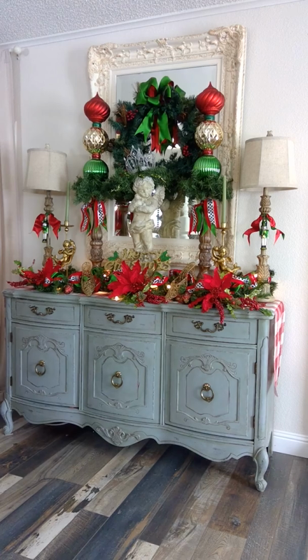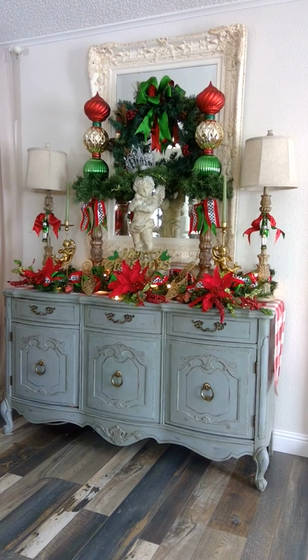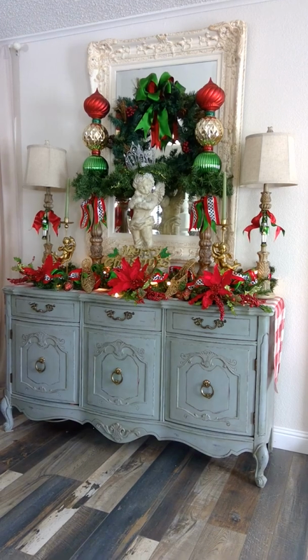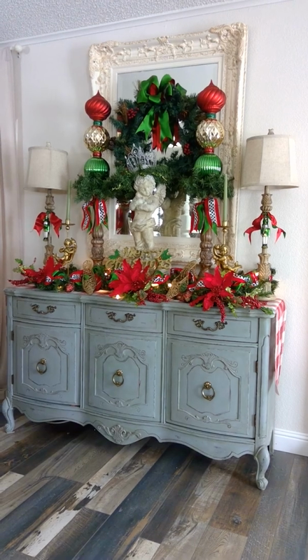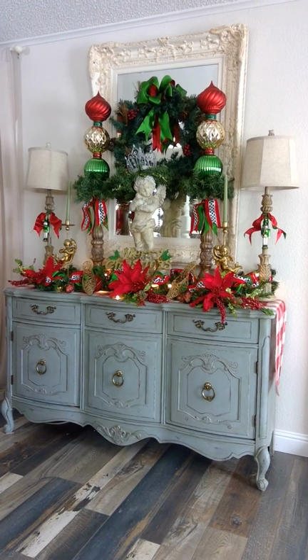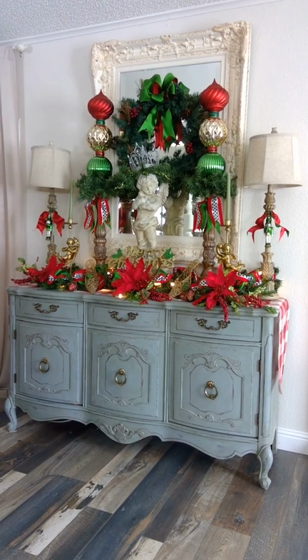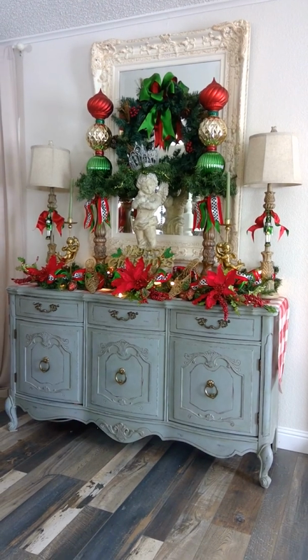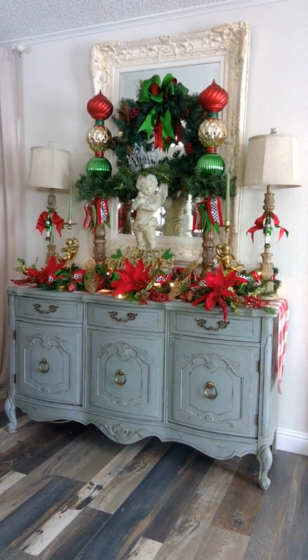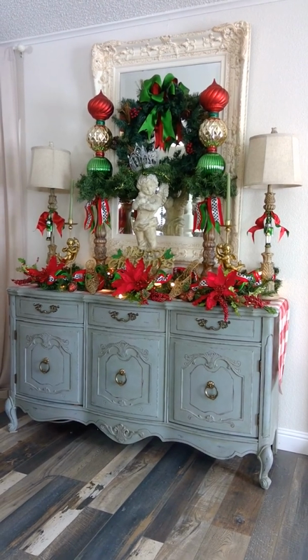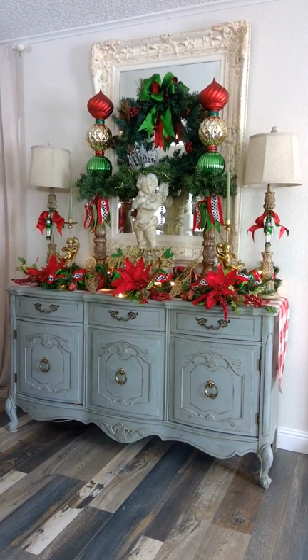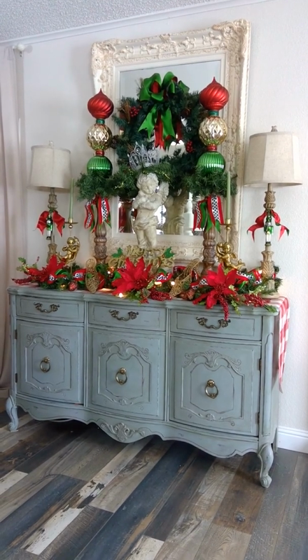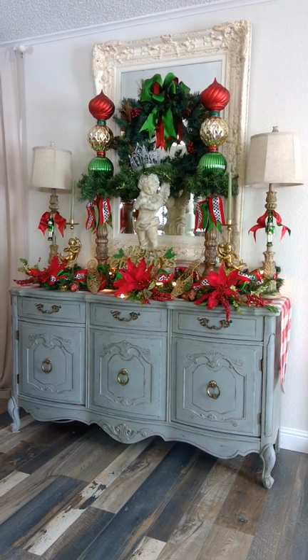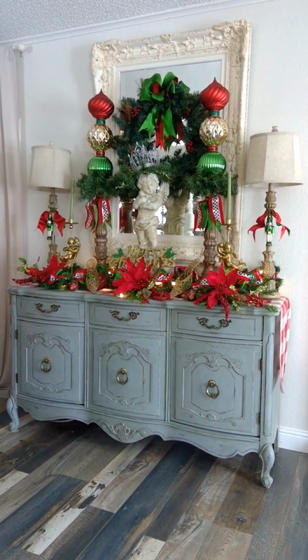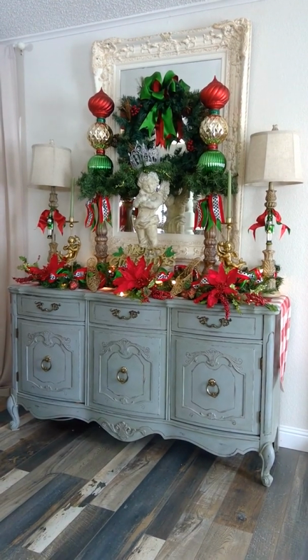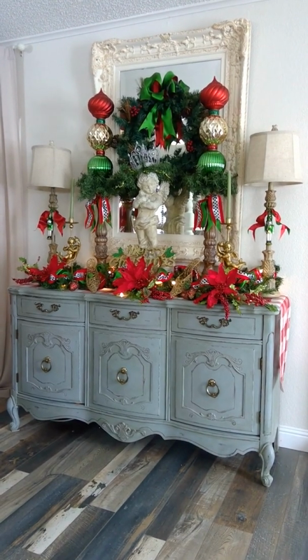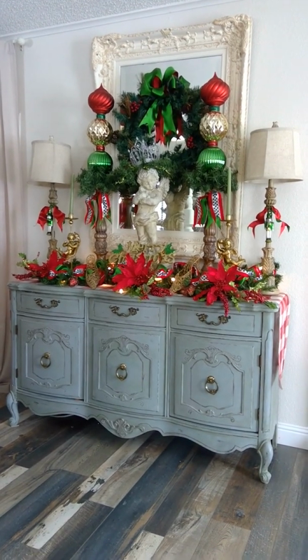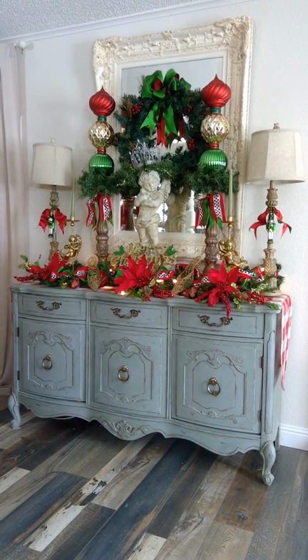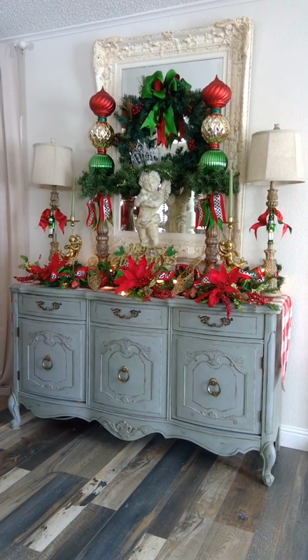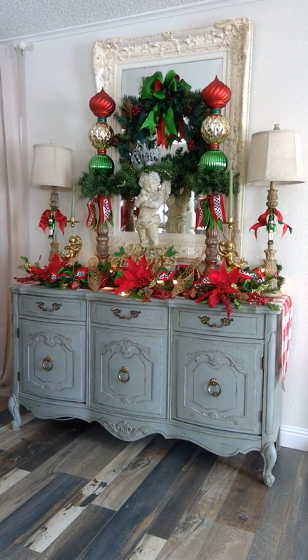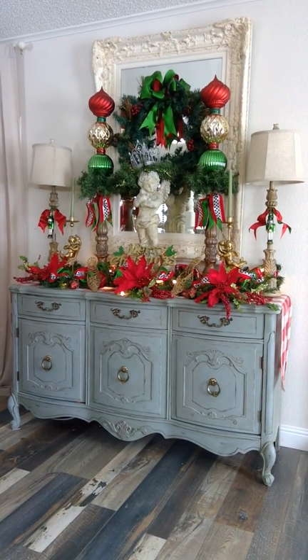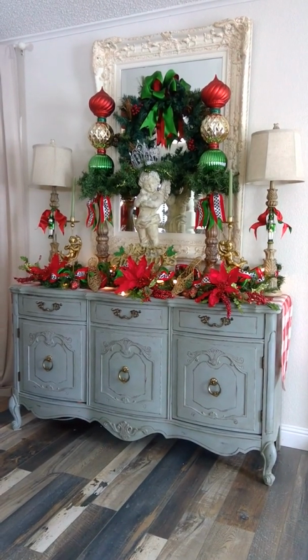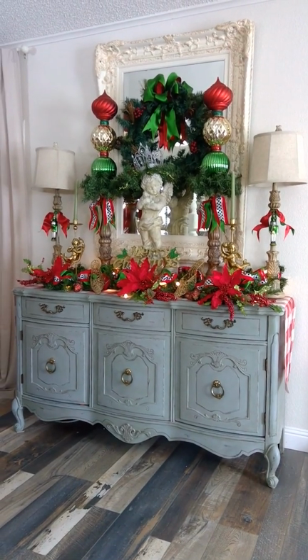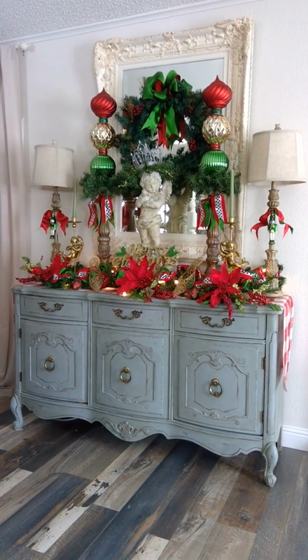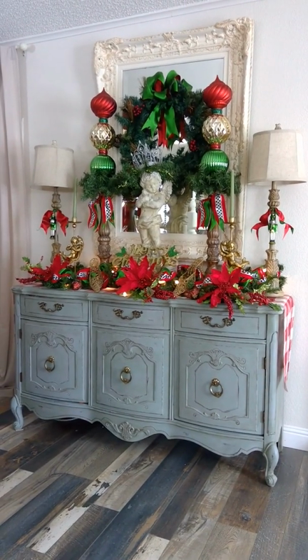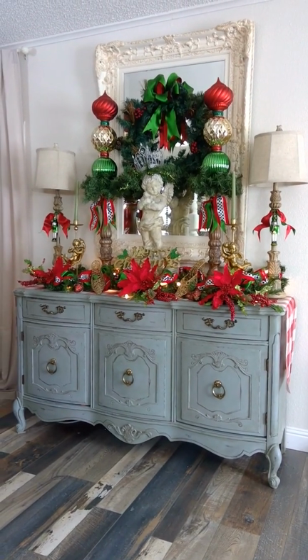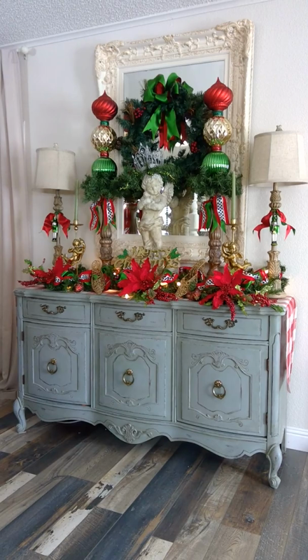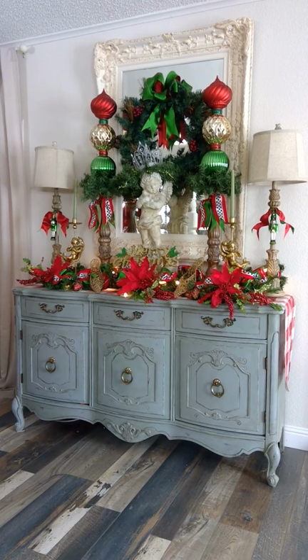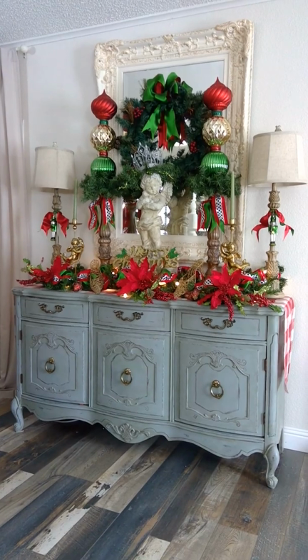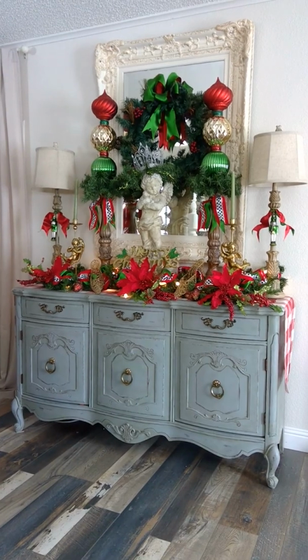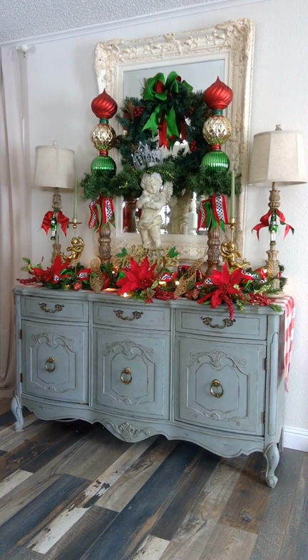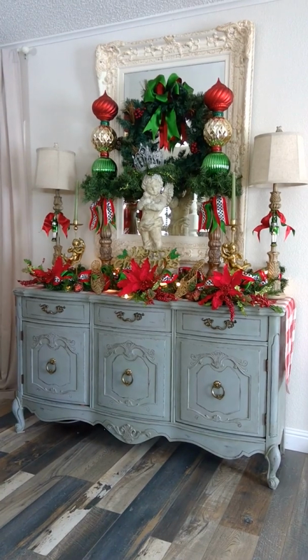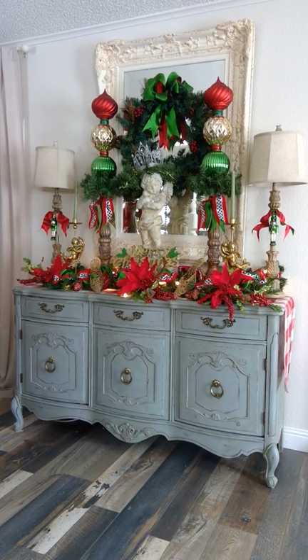Hello everyone, this is Debra with Cottage to Courtyard. I'm new here on the YouTube channel and this is my very first video.